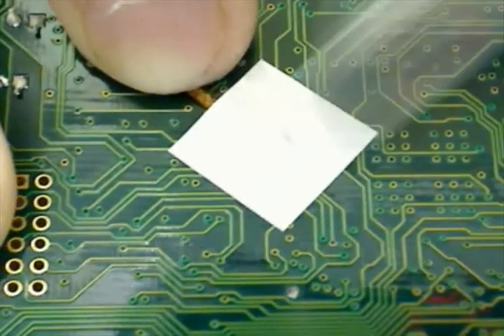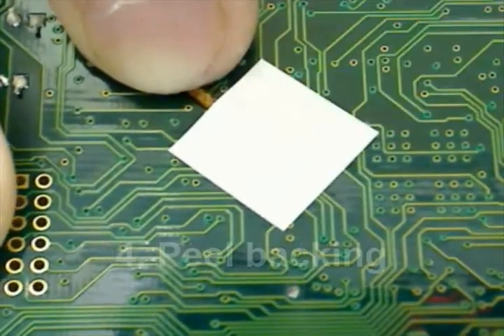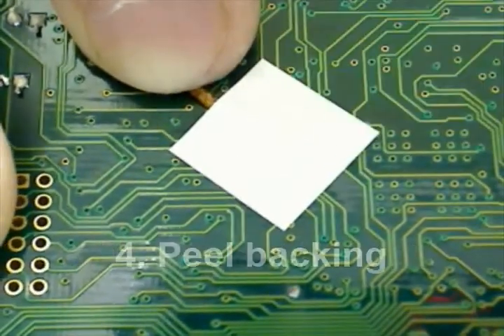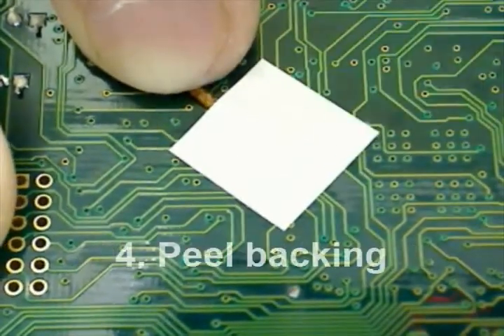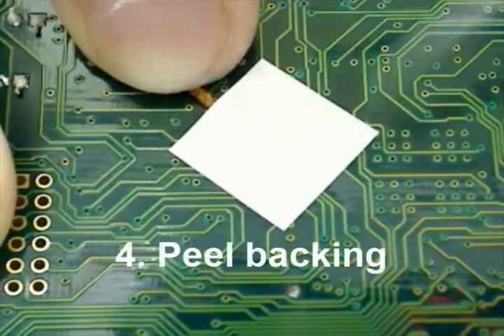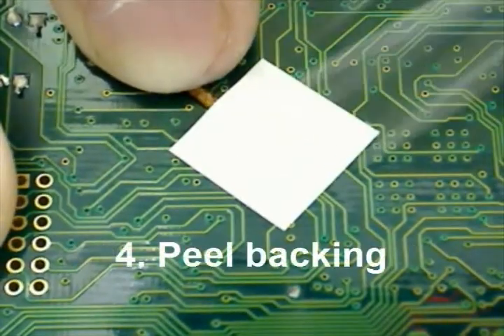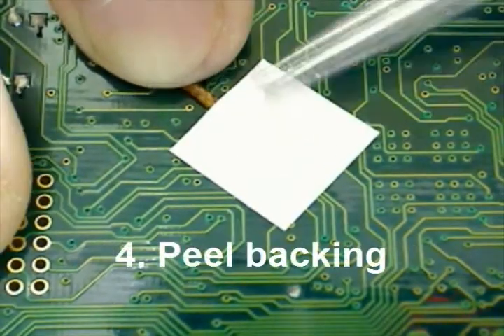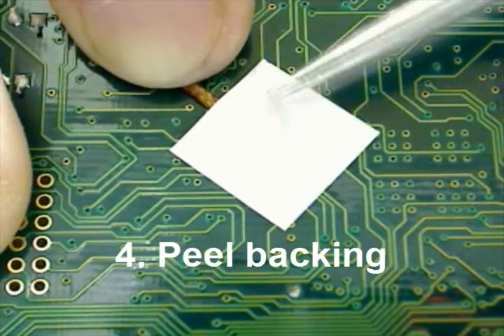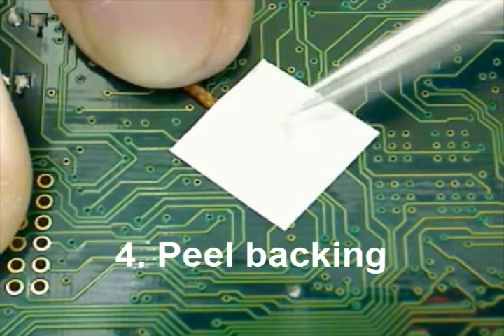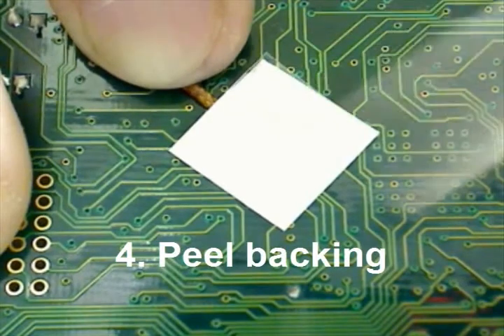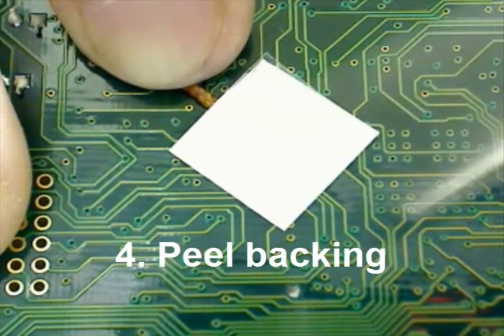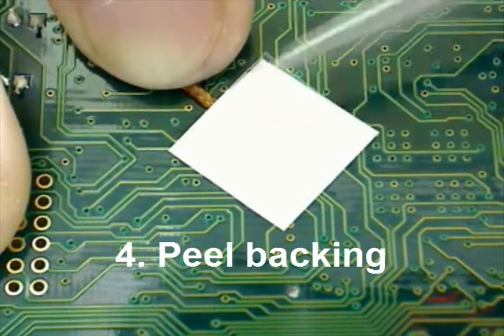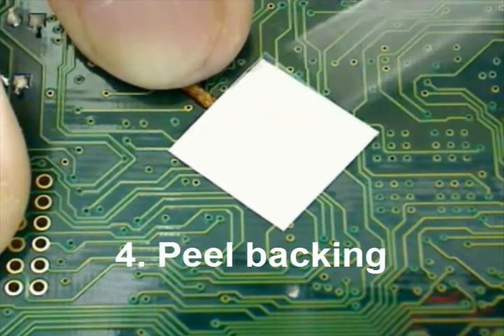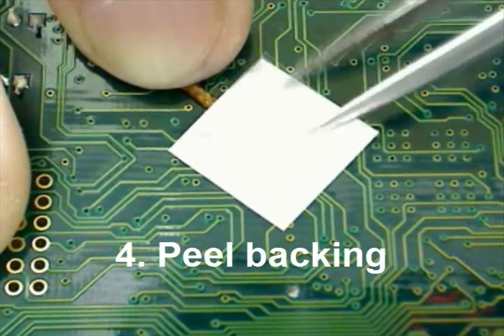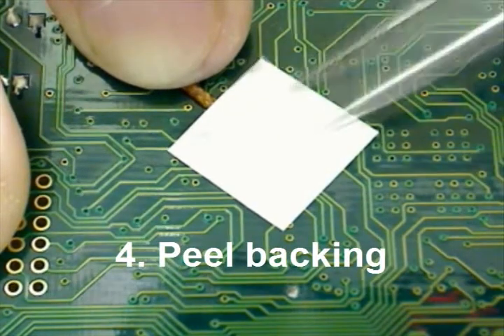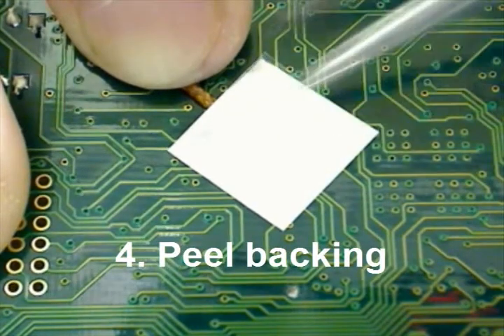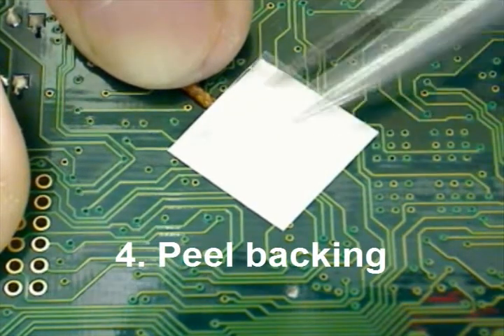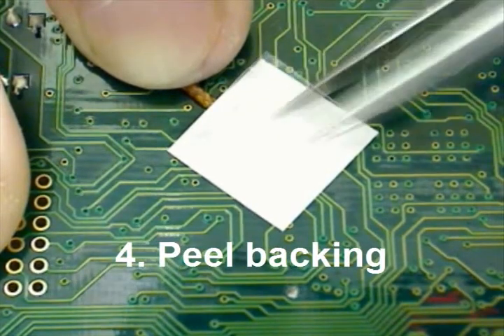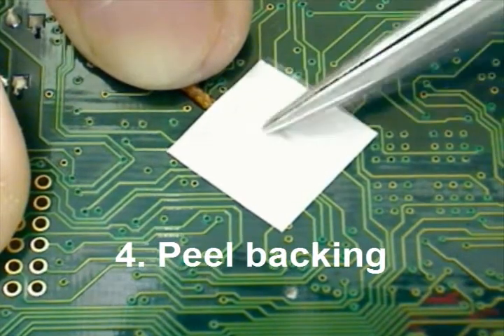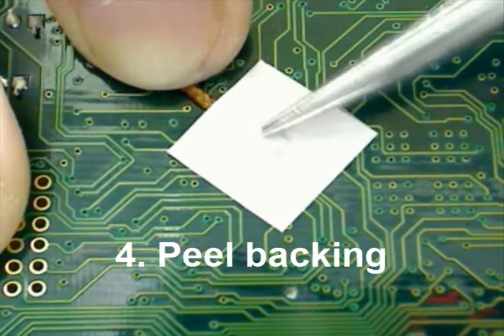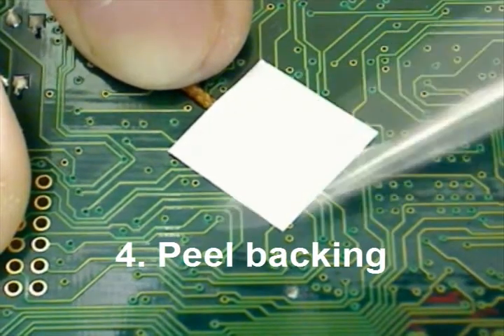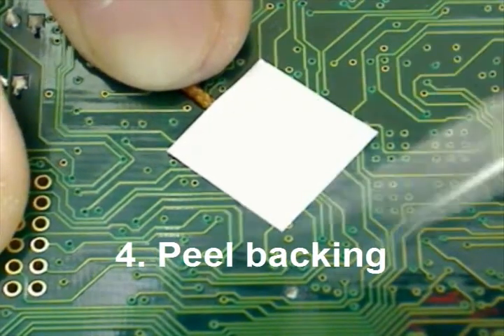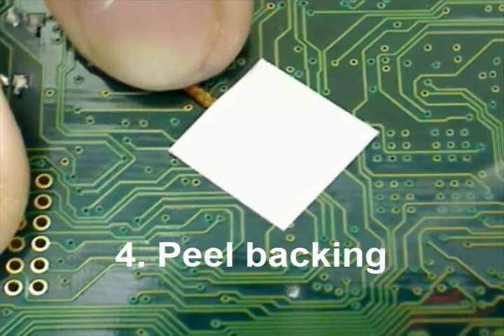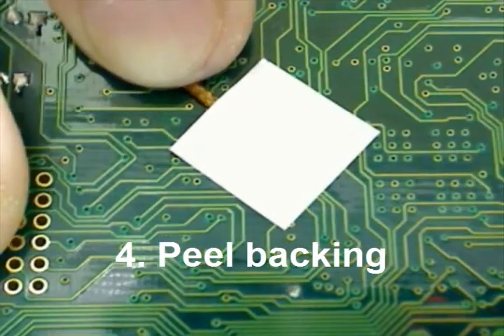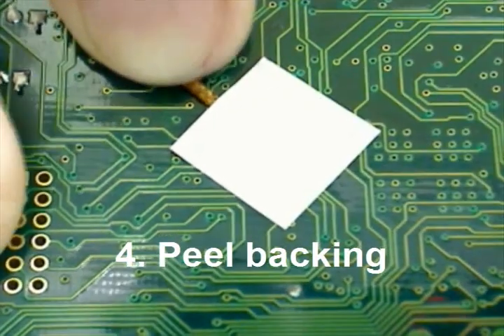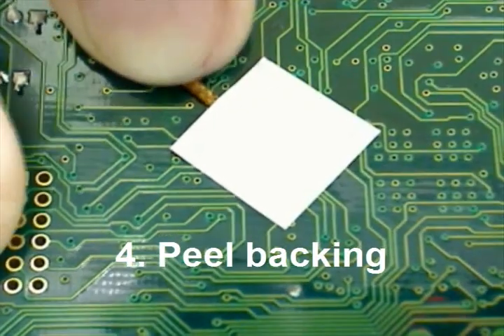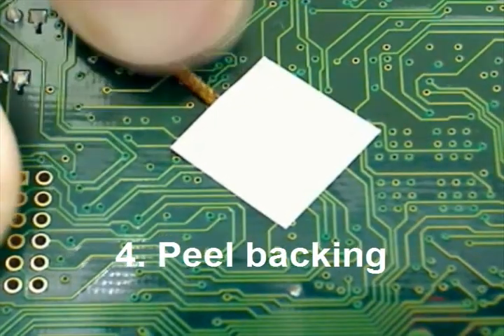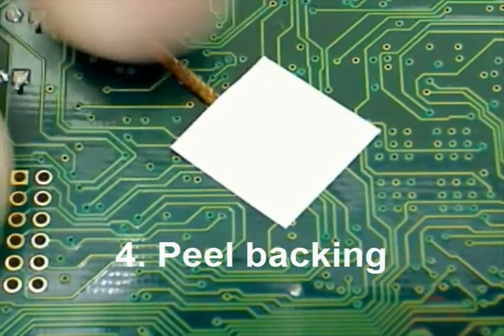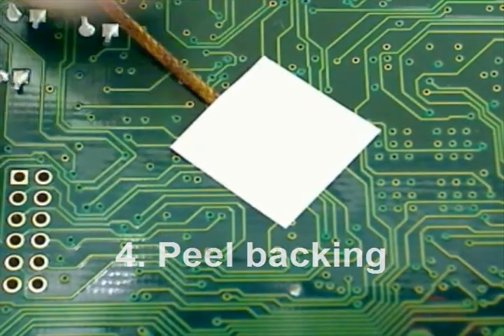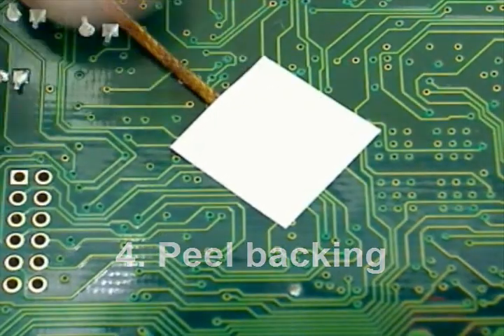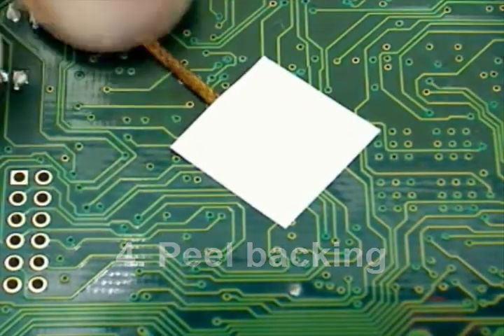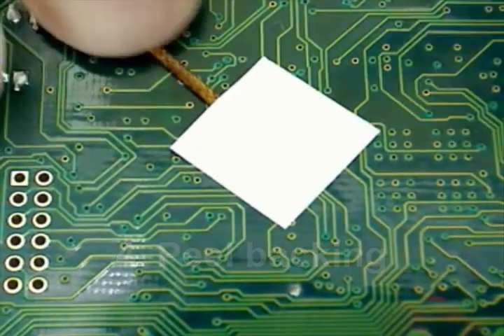Notice tools are used for handling and peeling the backing of the aluminum tape. This will keep contaminants from coming in contact with your target.